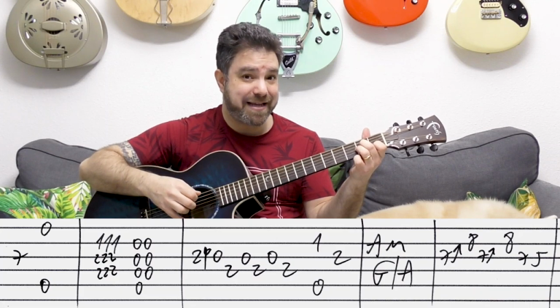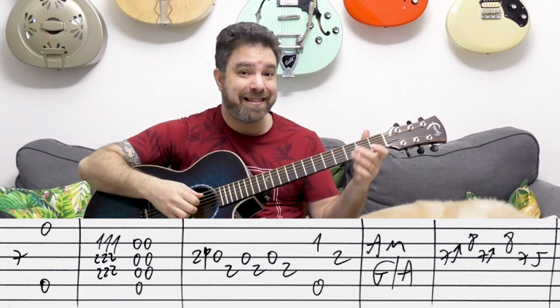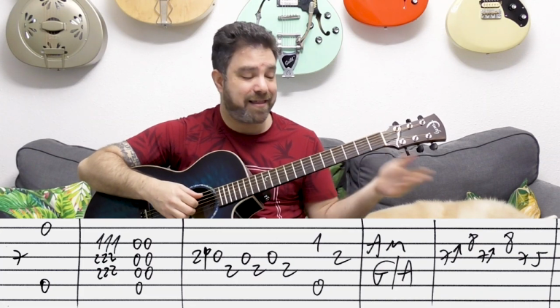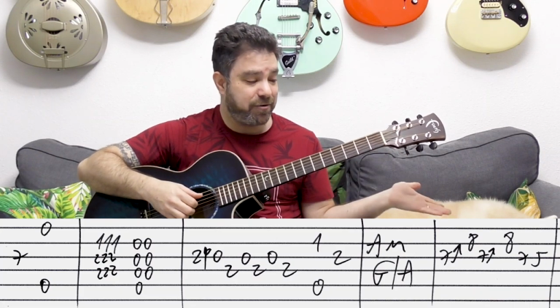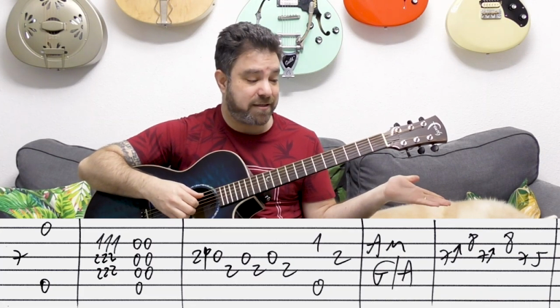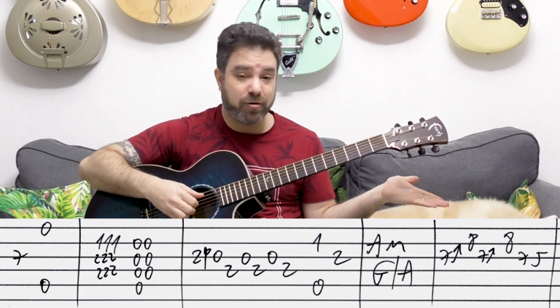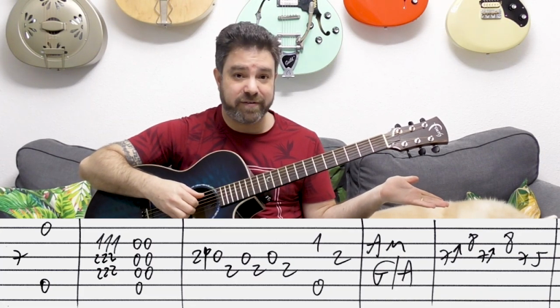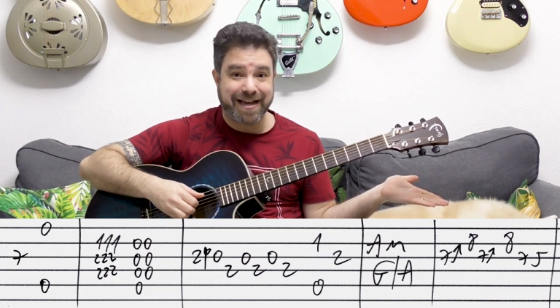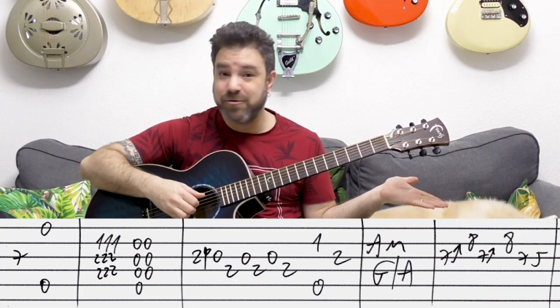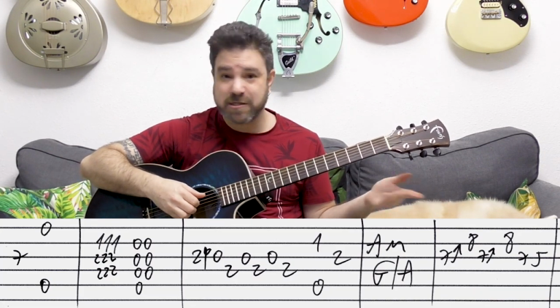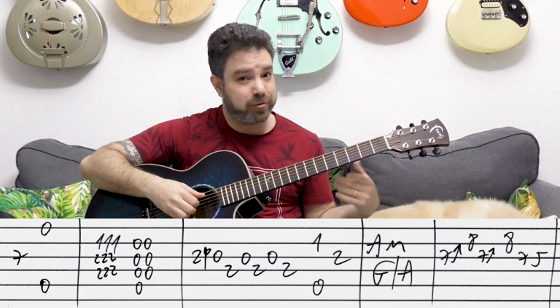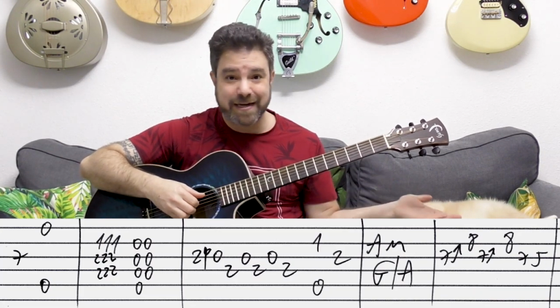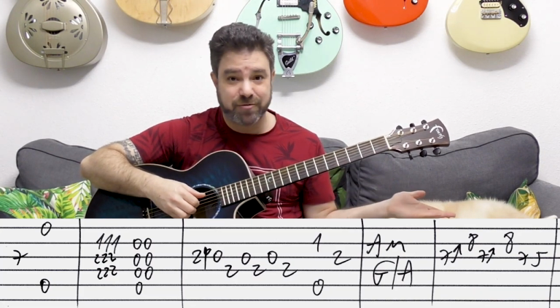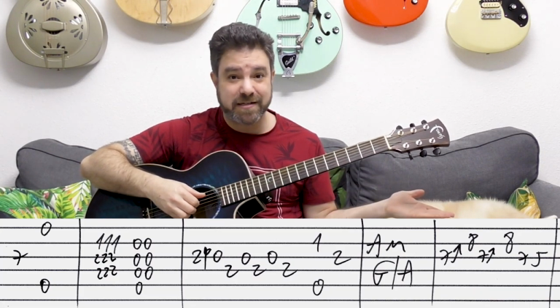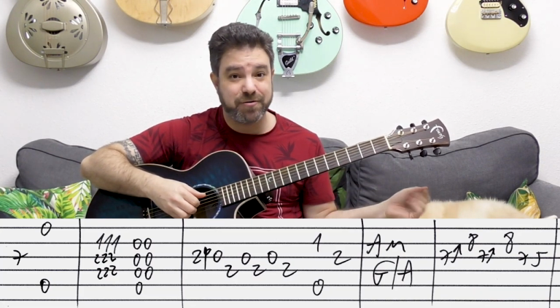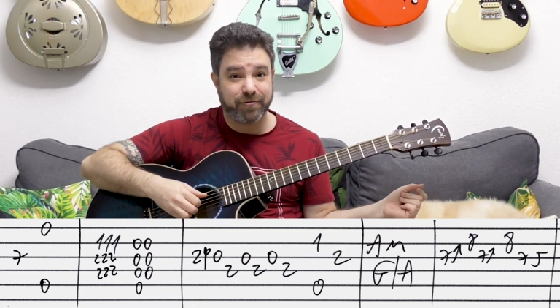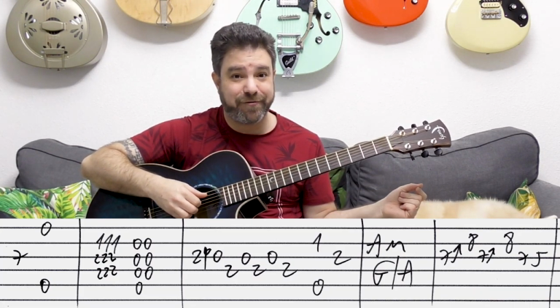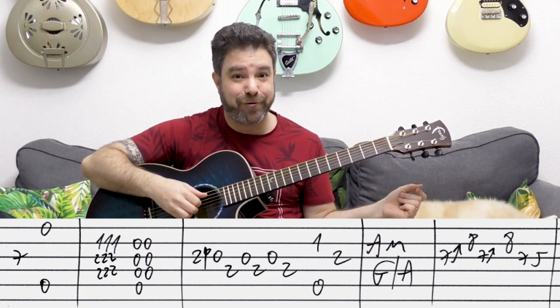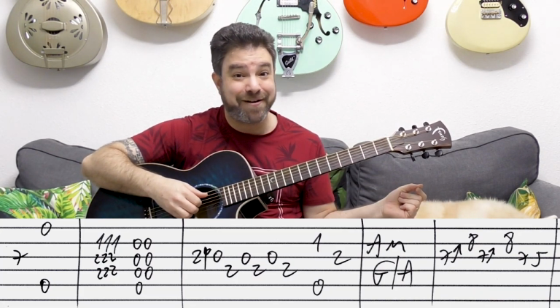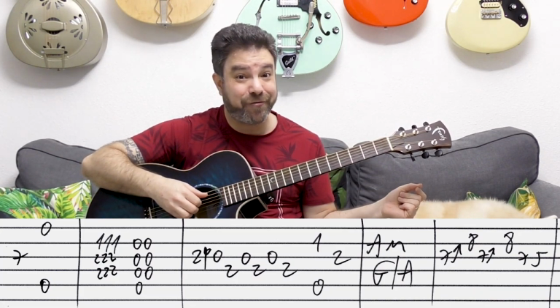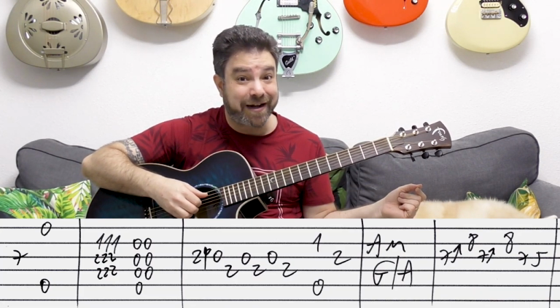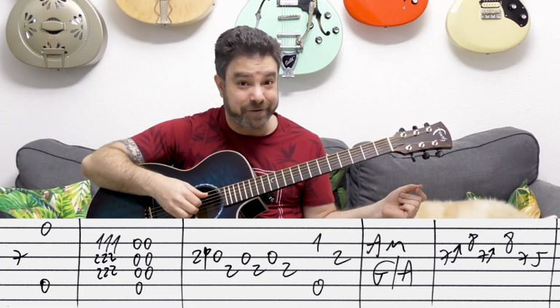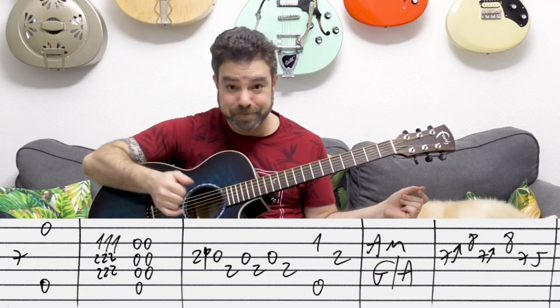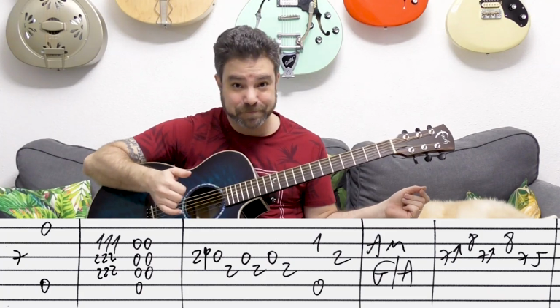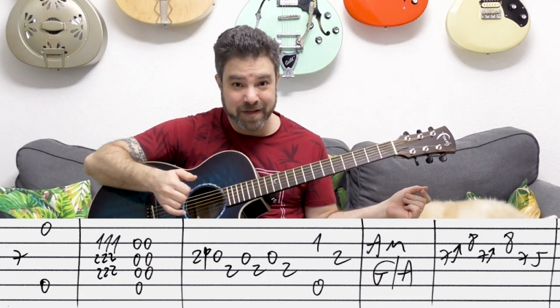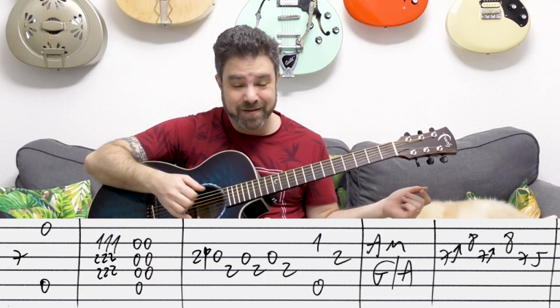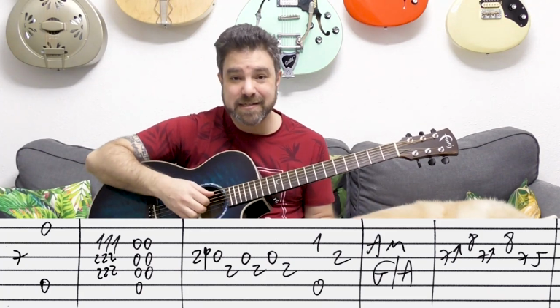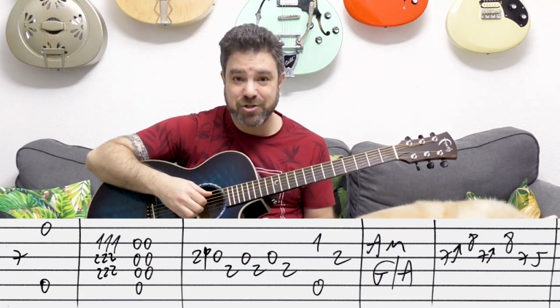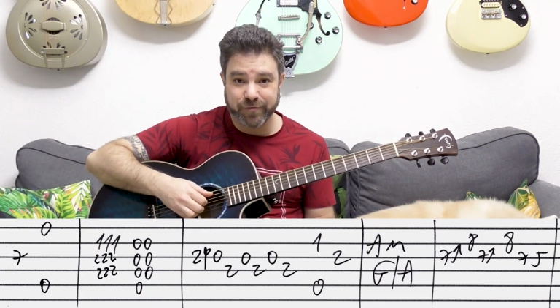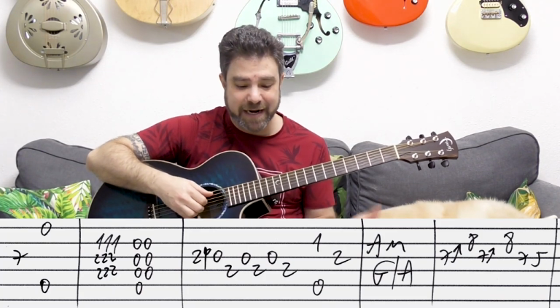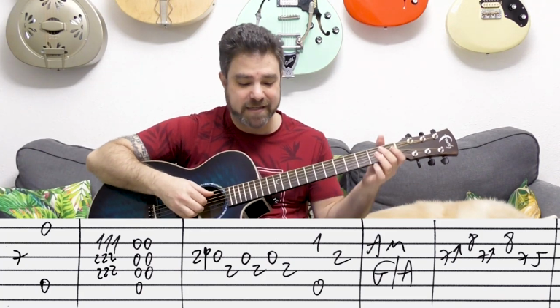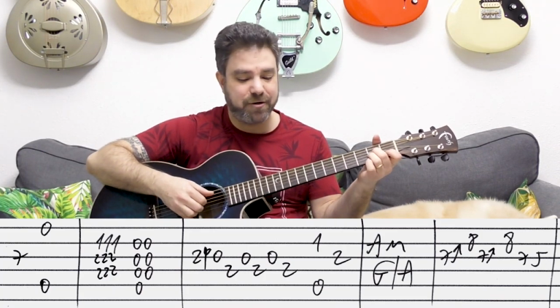Then you have A minor and then G over A. You play the A minor chord three times, then let go of it and just play strings two, three, four, and five — this is G over A.